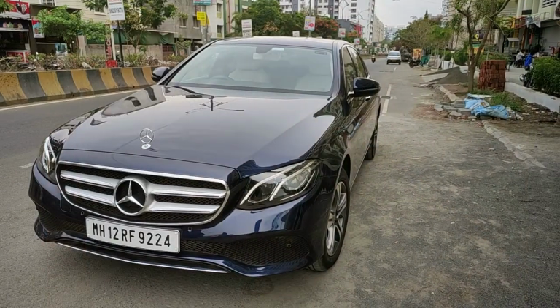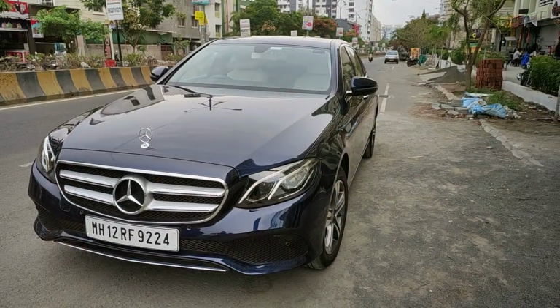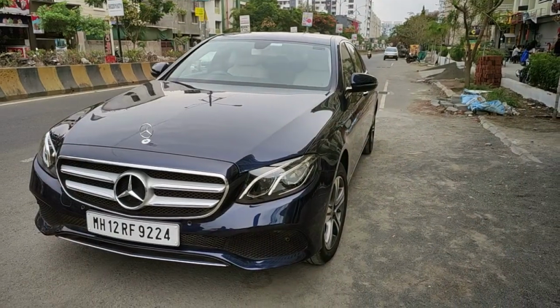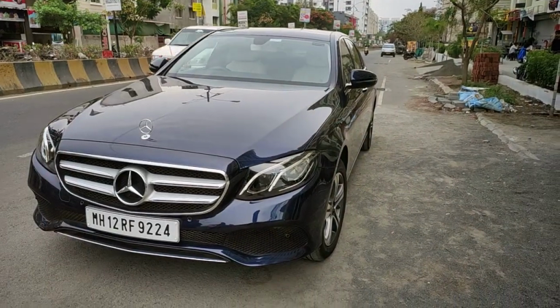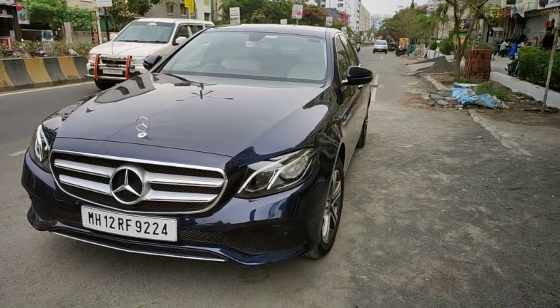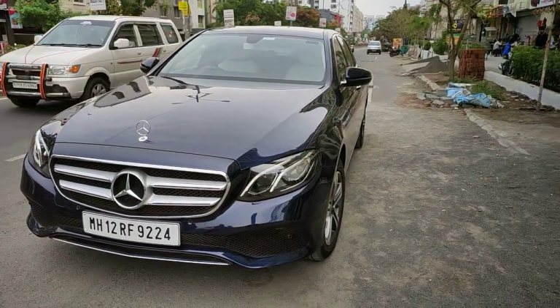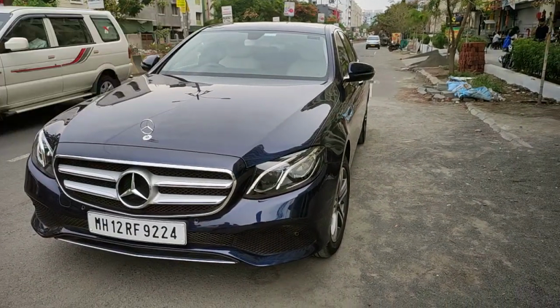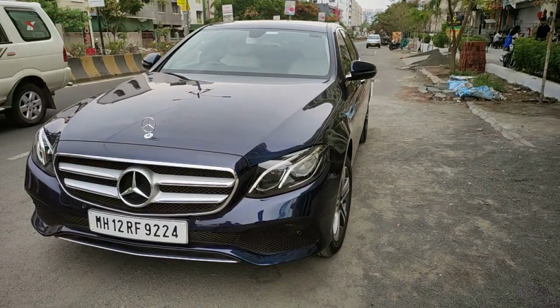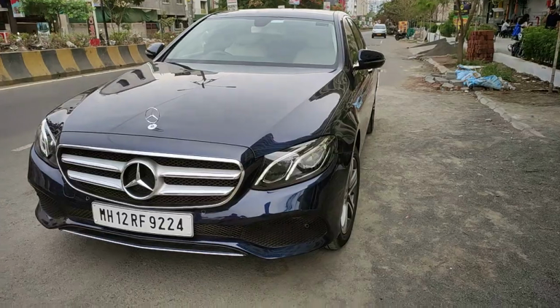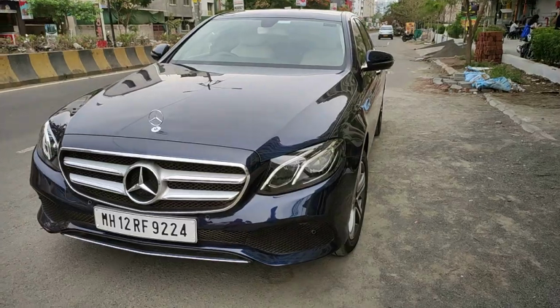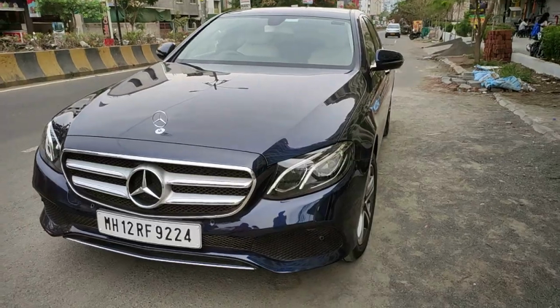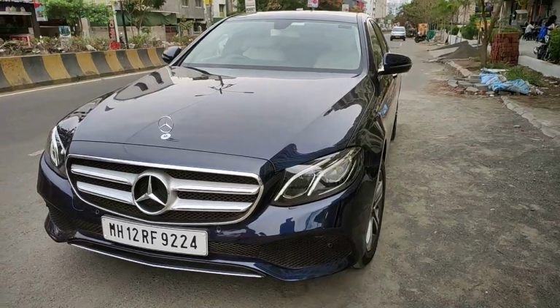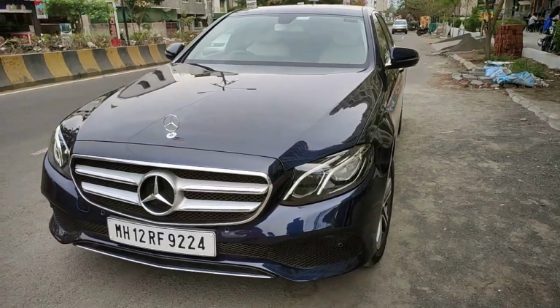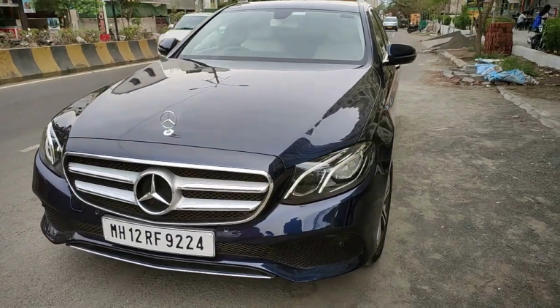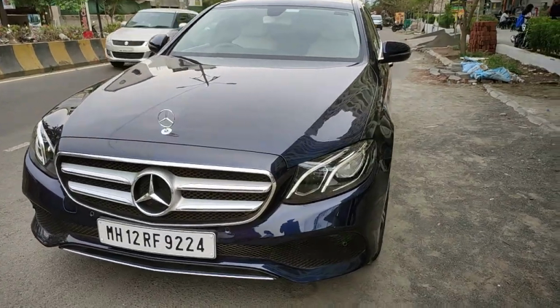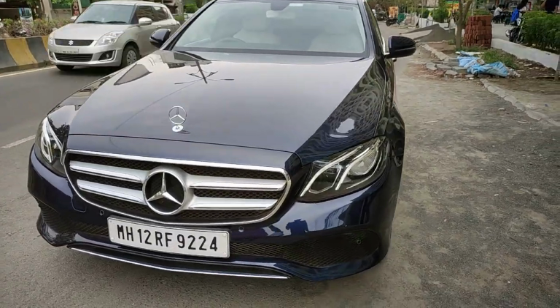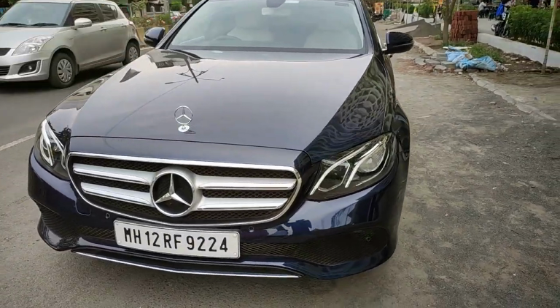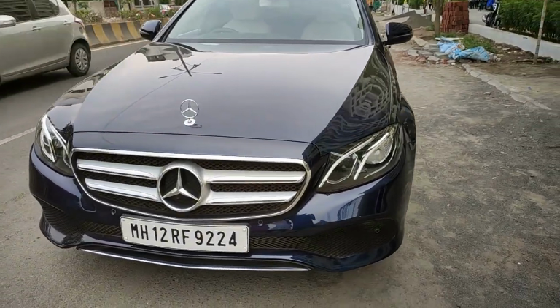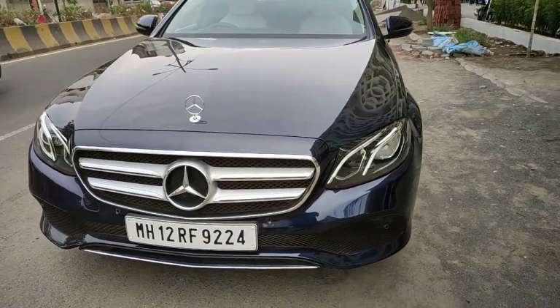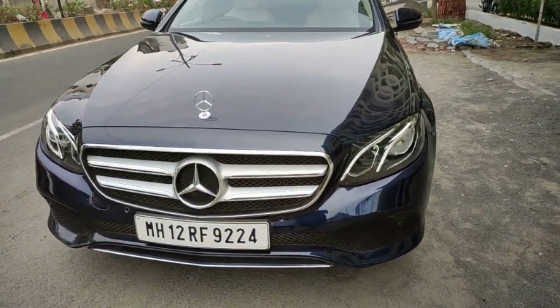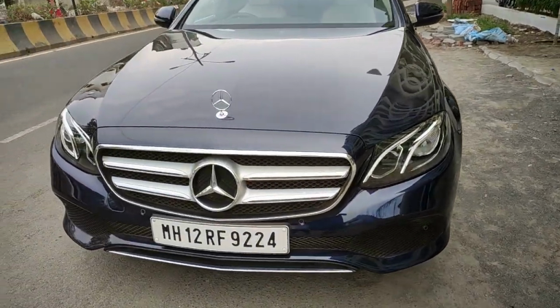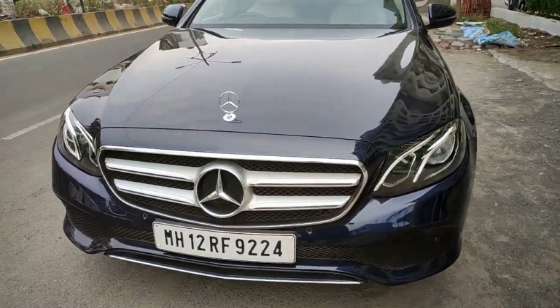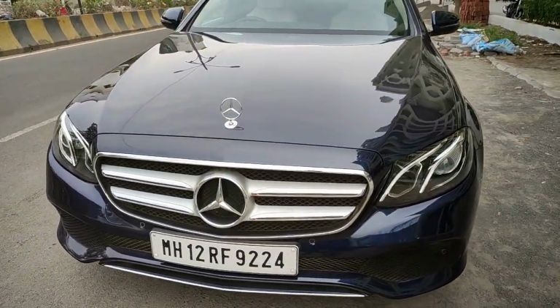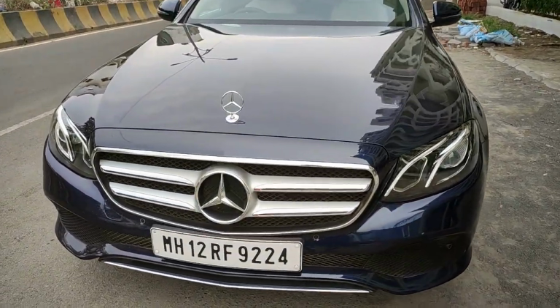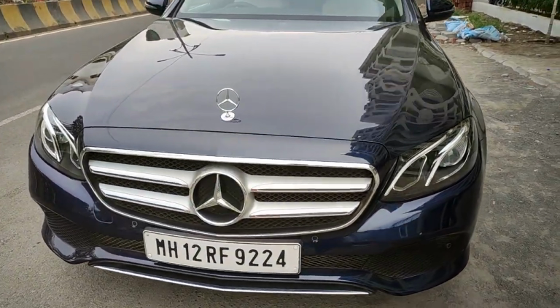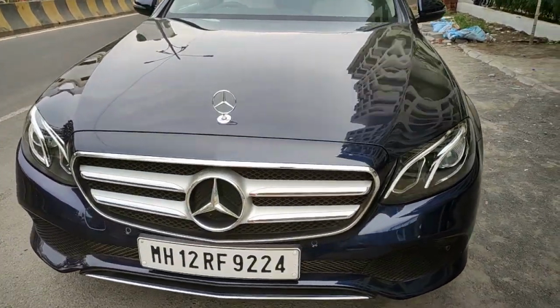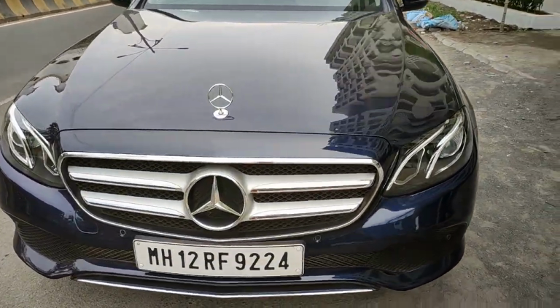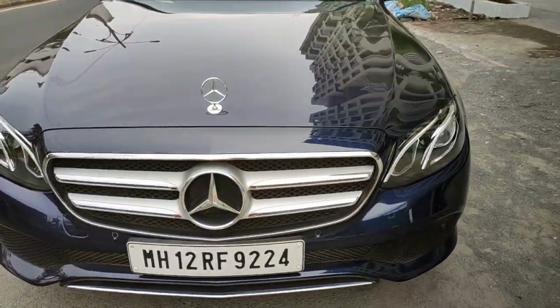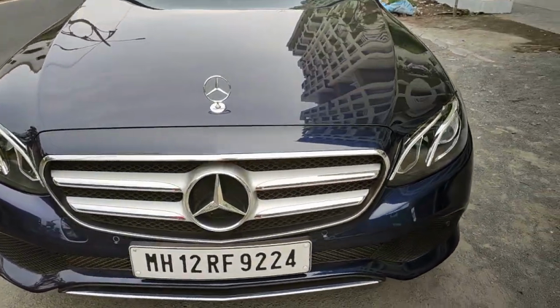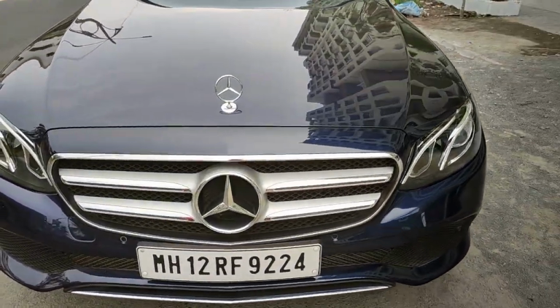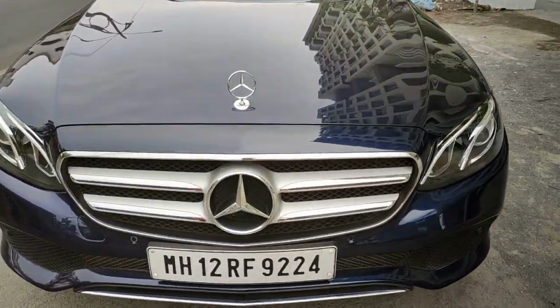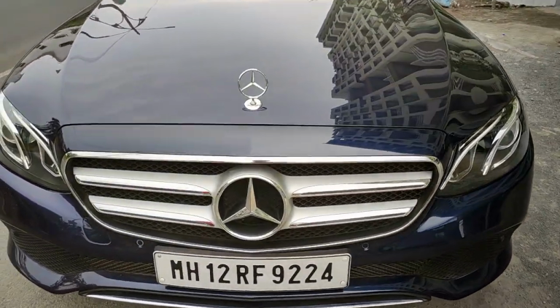Hello guys, welcome back to another video of Godspeed. Today we have the all-new Mercedes-Benz E-Class 220d BS6 Exclusive with us.